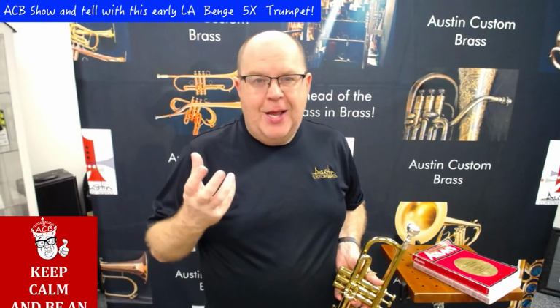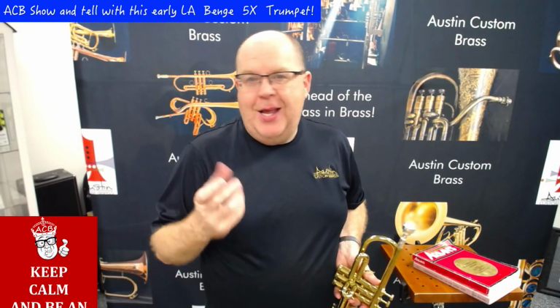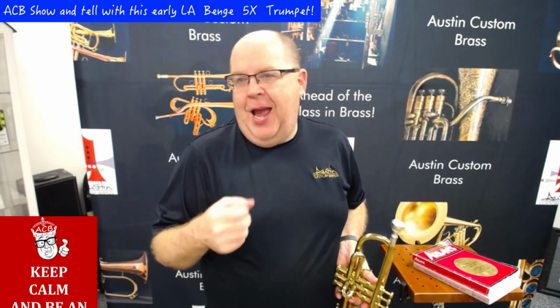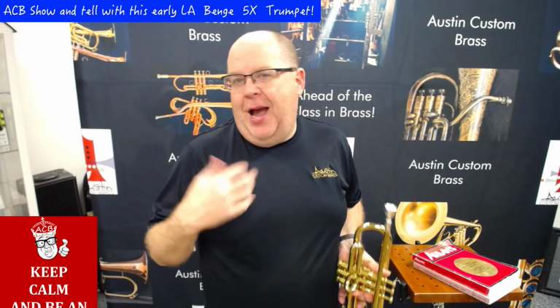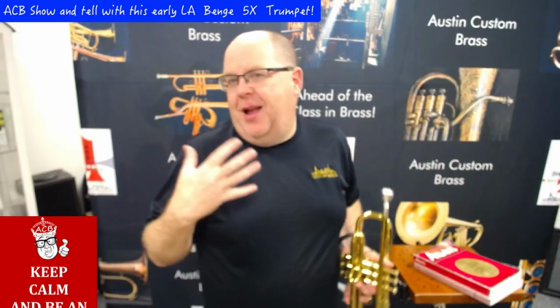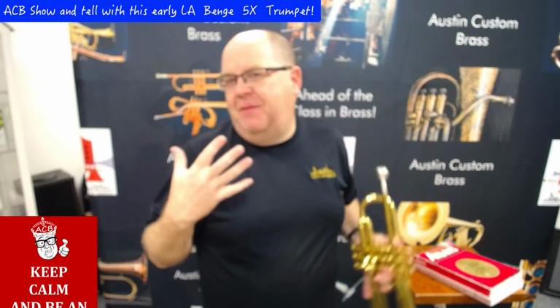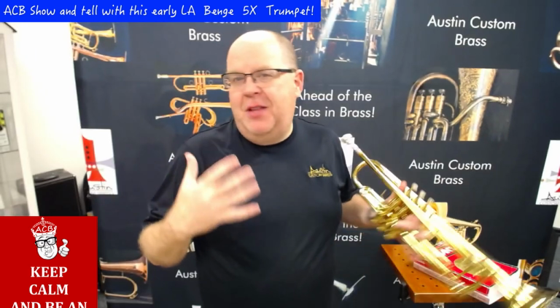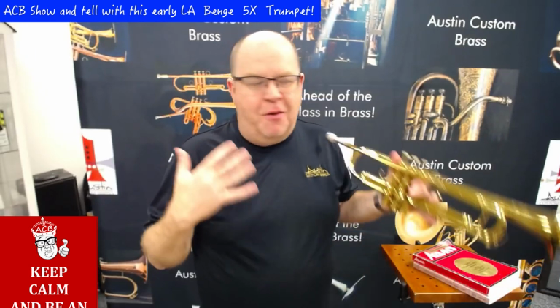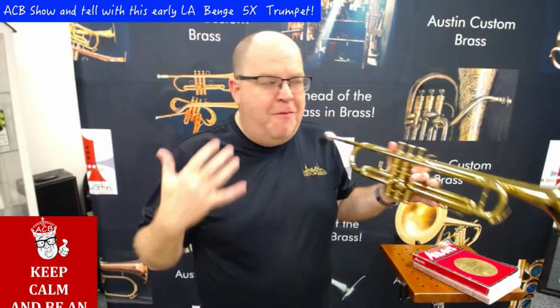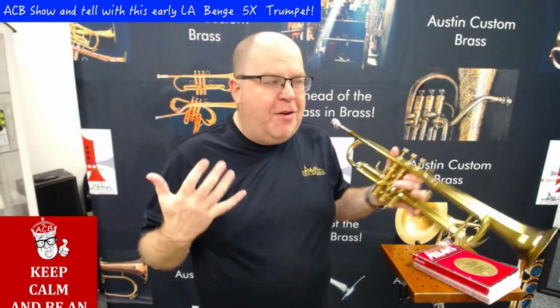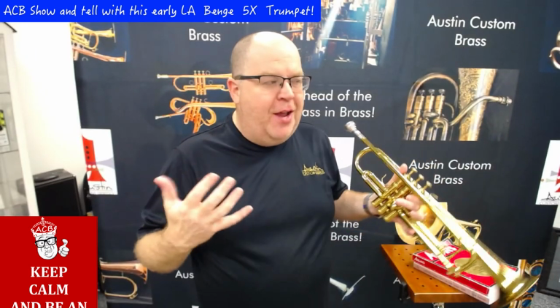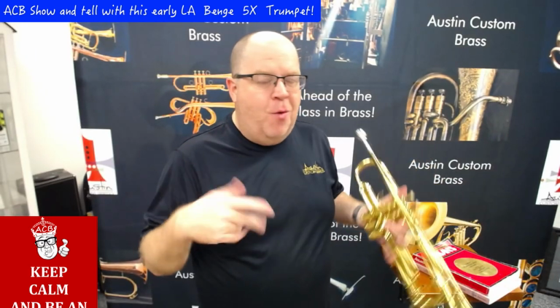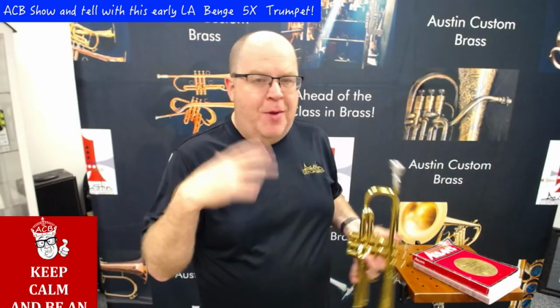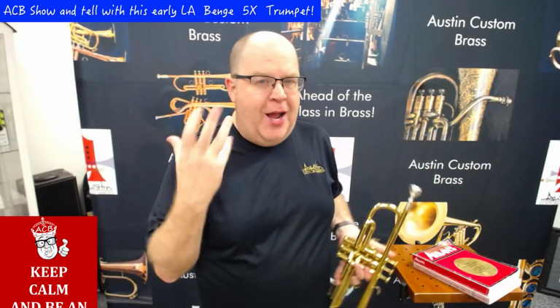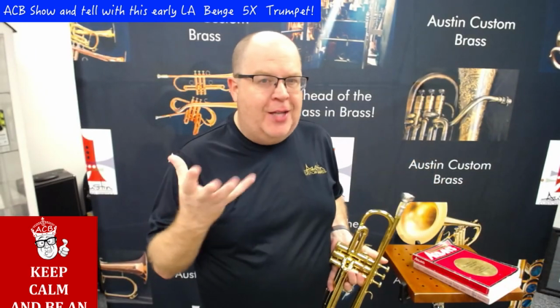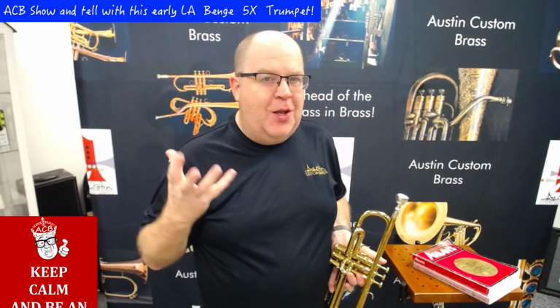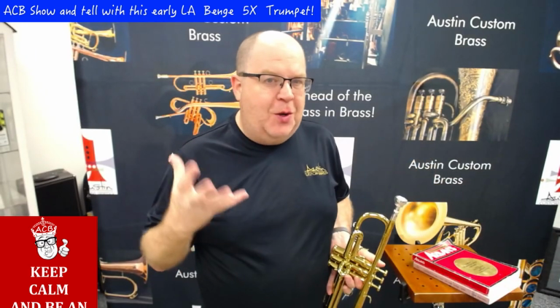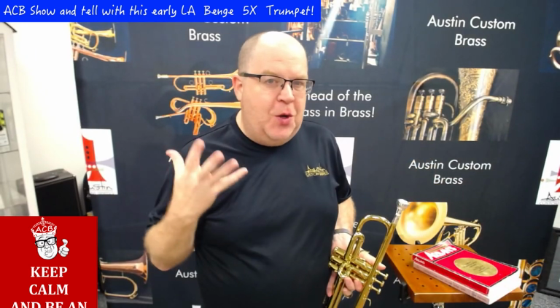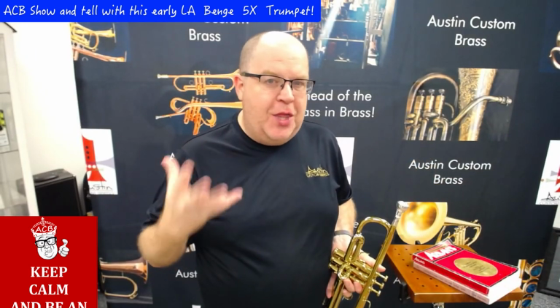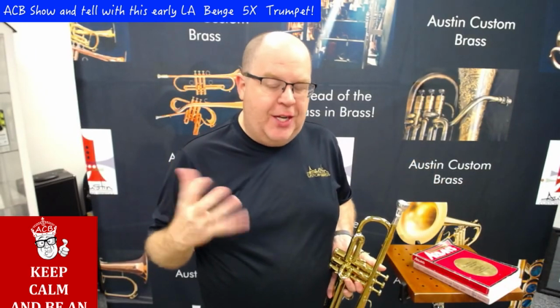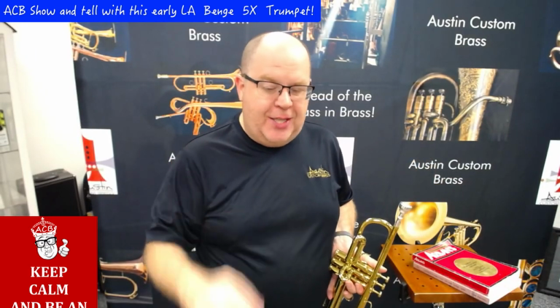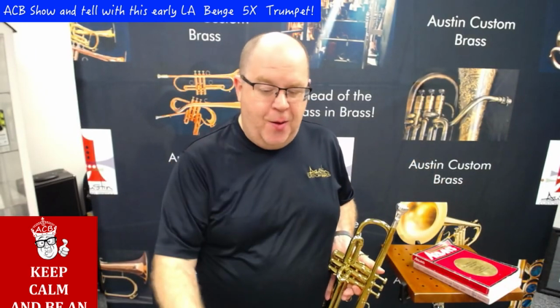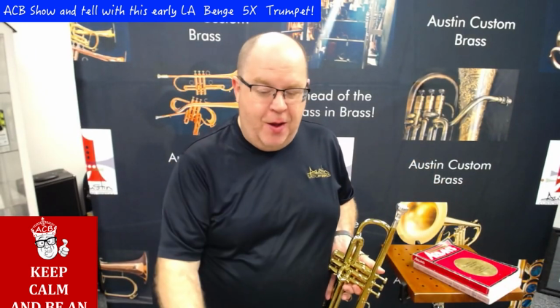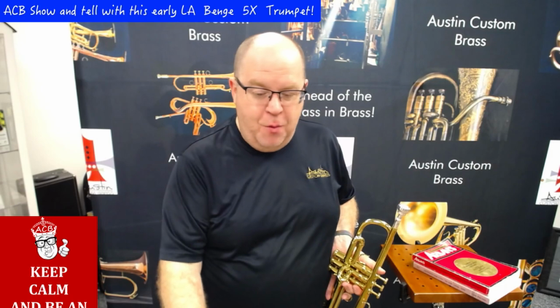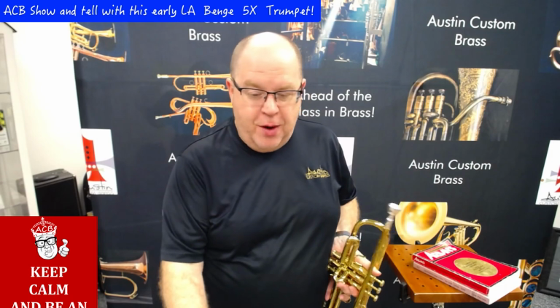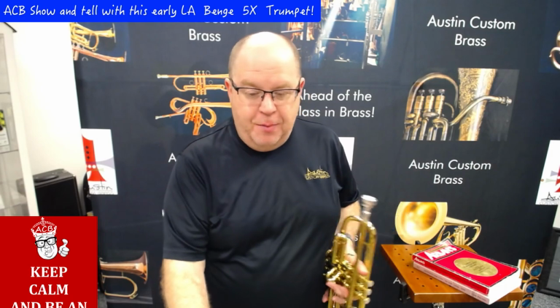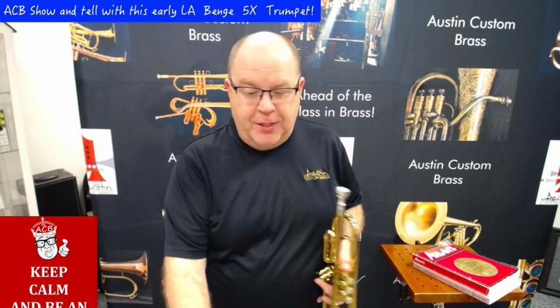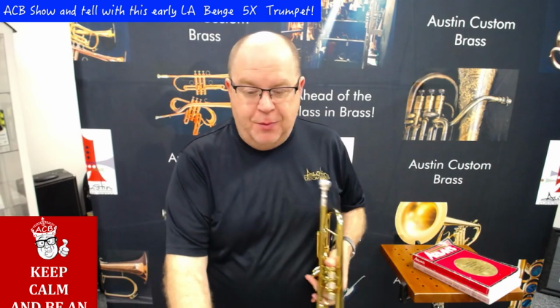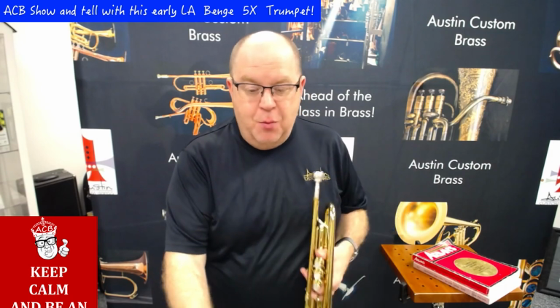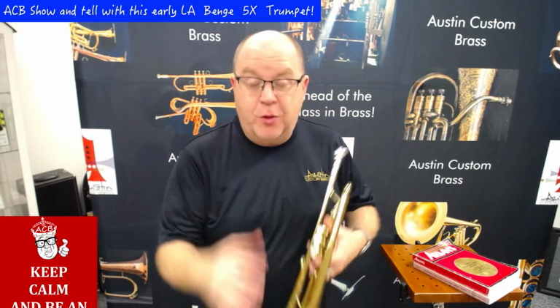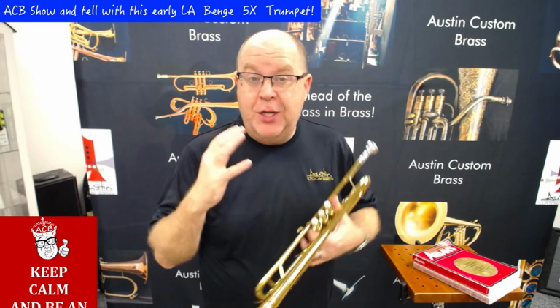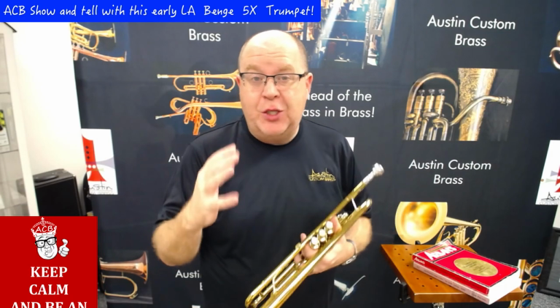Yeah, and it's a very light horn, but it has a good thick sound. Now, if you wanted to play something more traditional, let me play Petrushka.